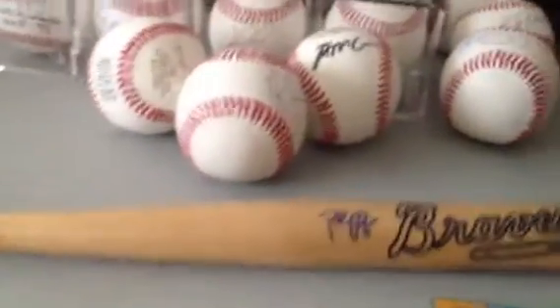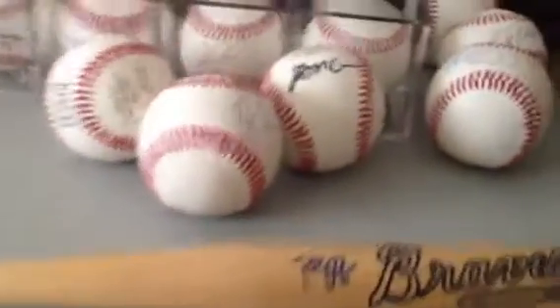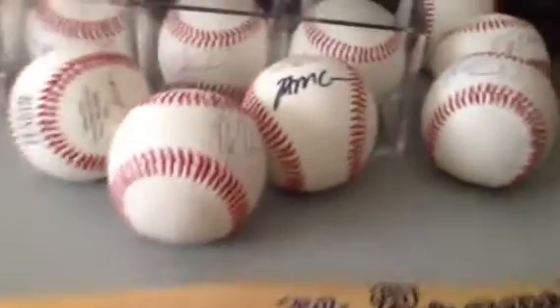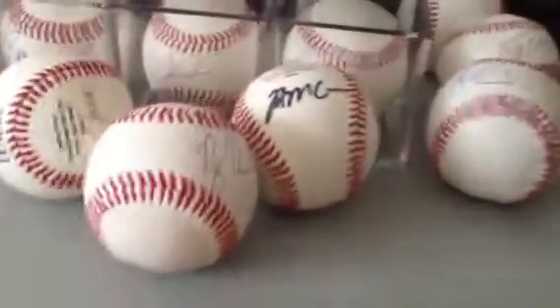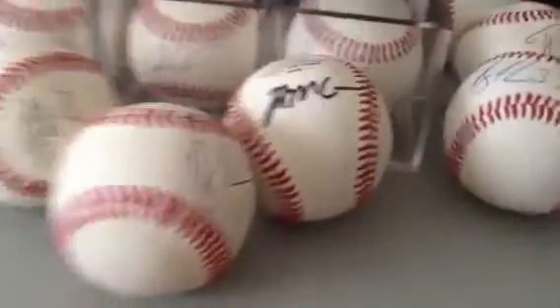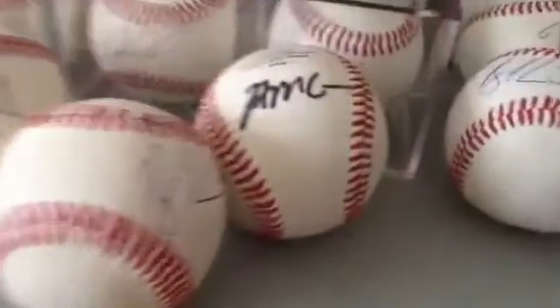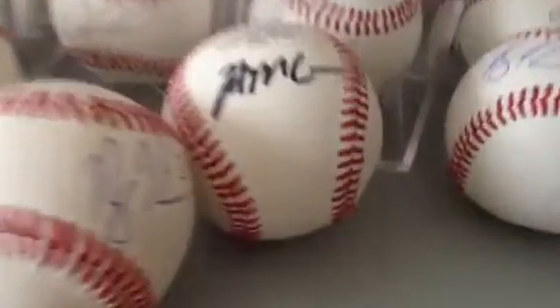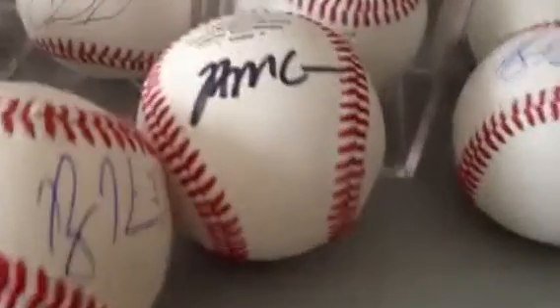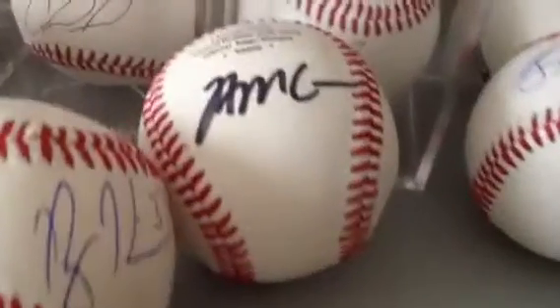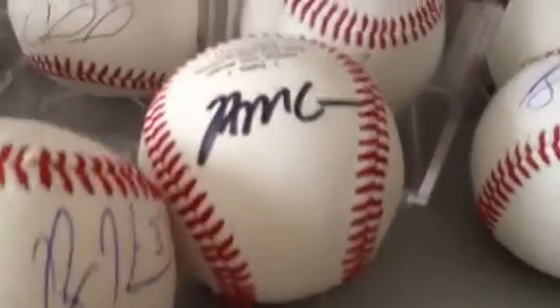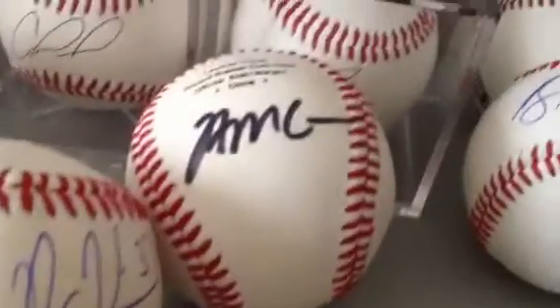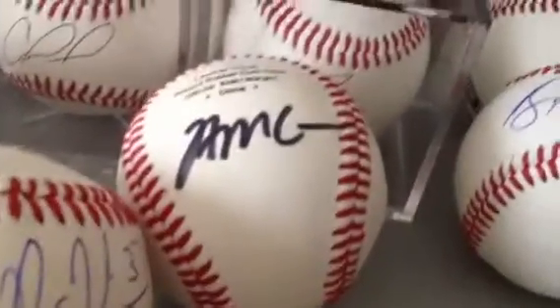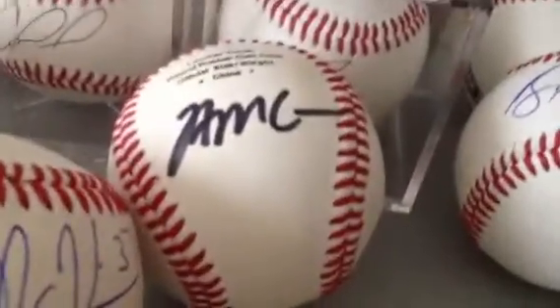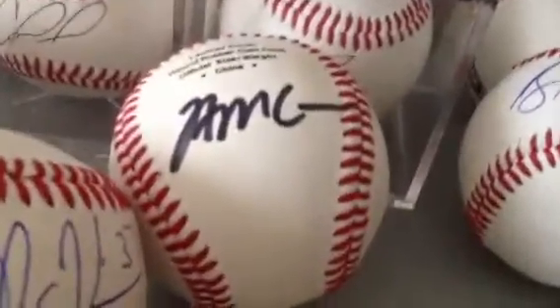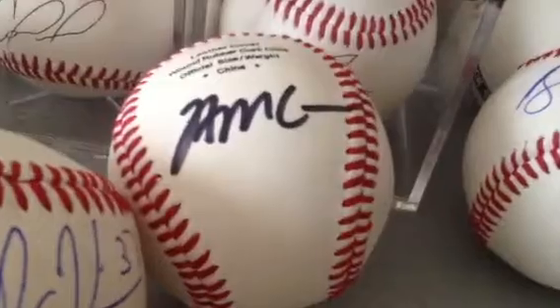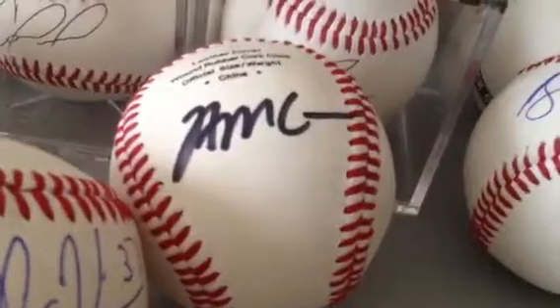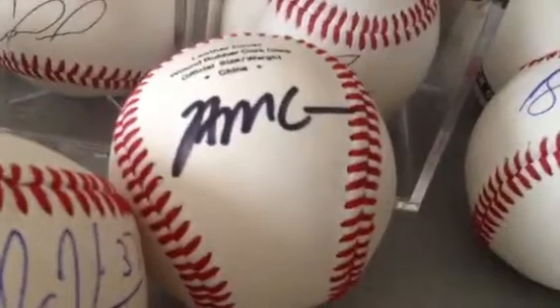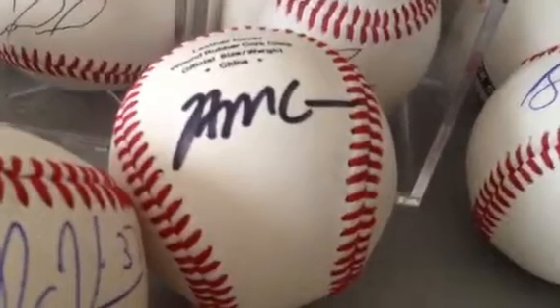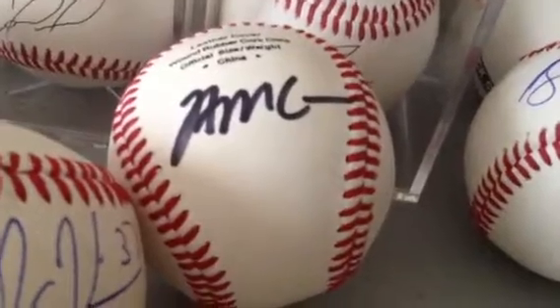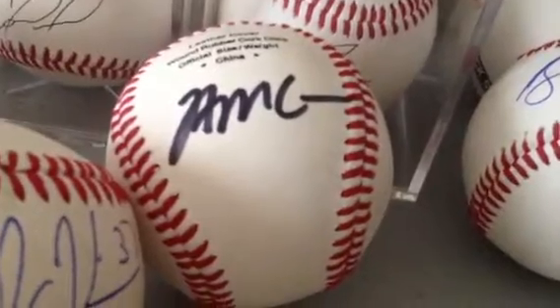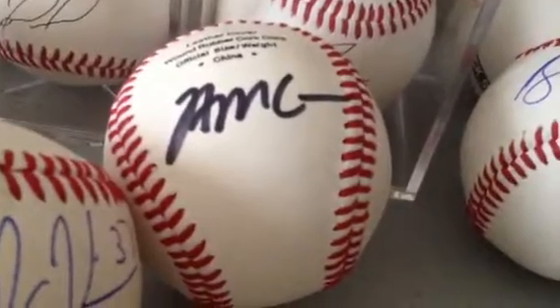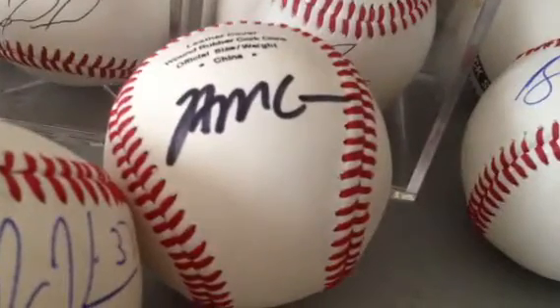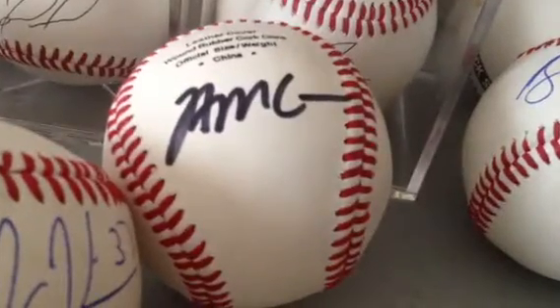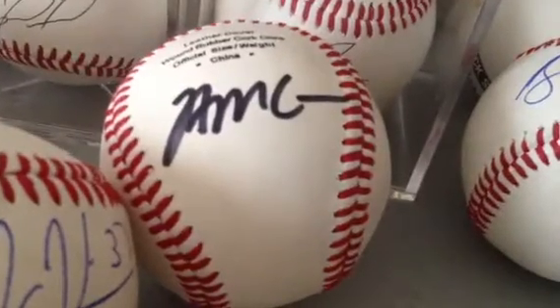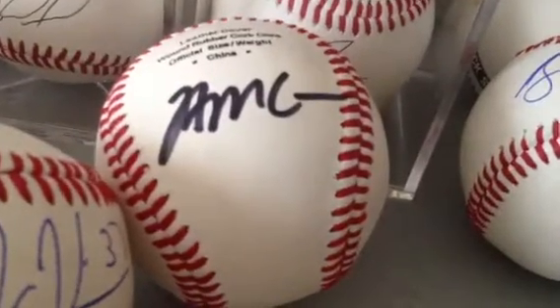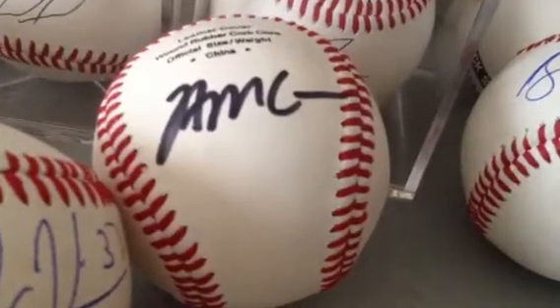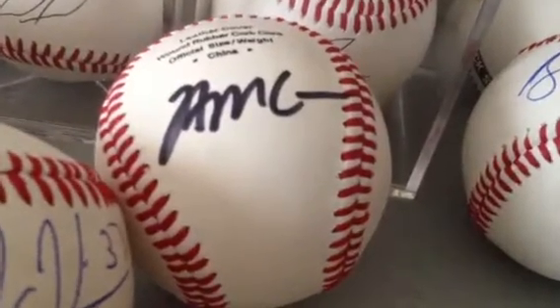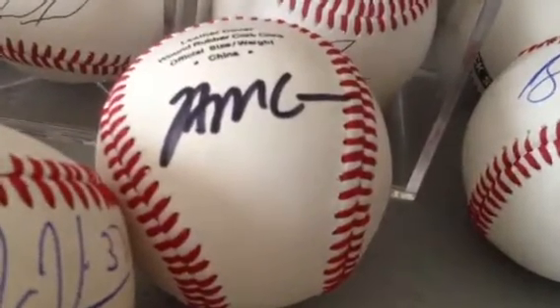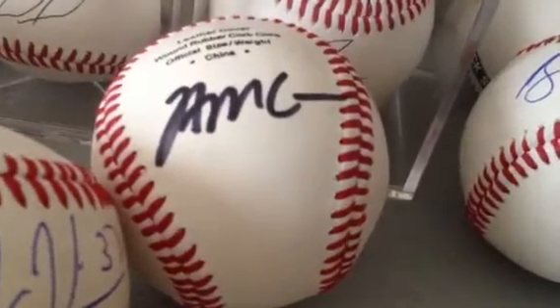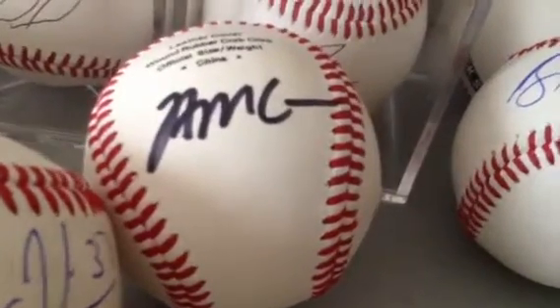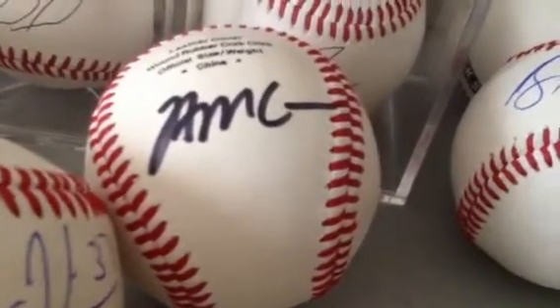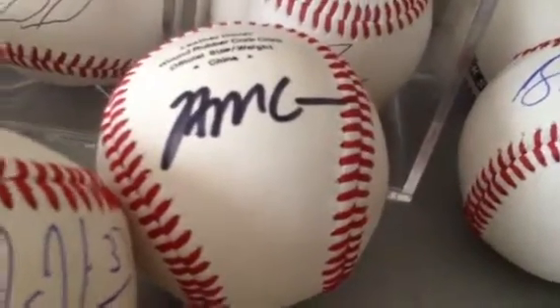This is kind of hard to see. Brian McCann signed in a very bad spot with a Sharpie — I'll go pretty cheap on that.